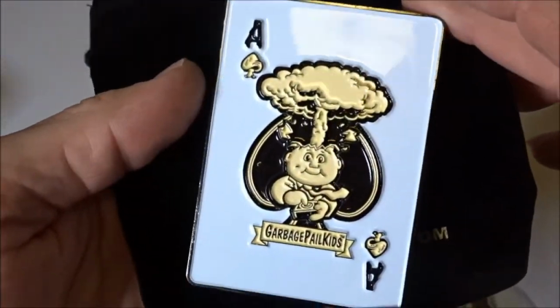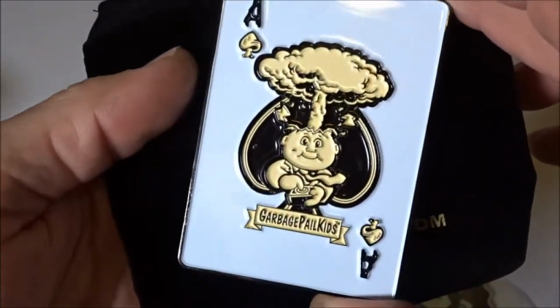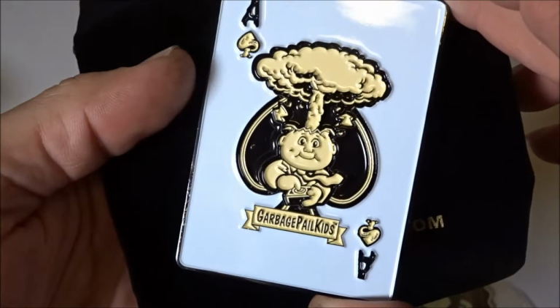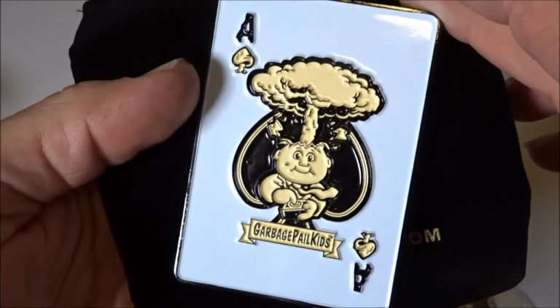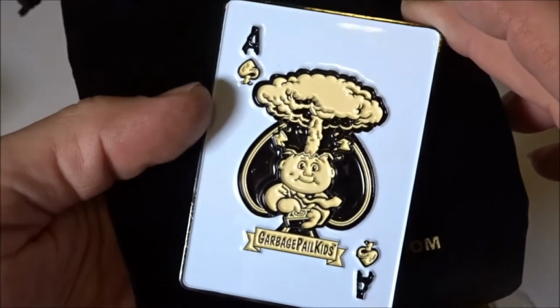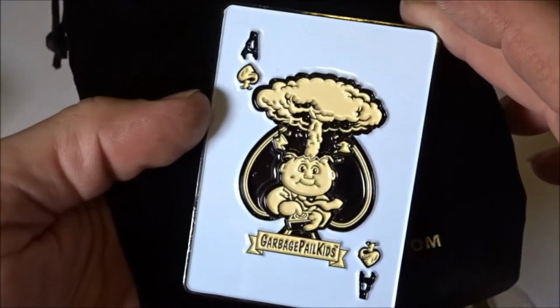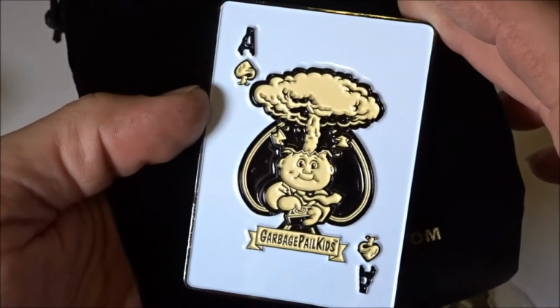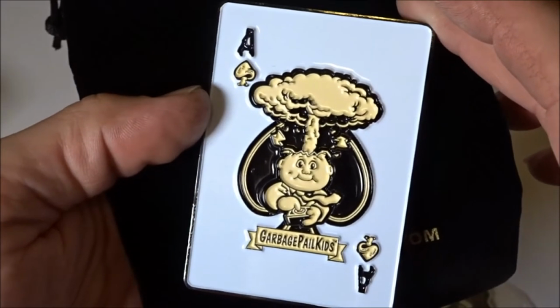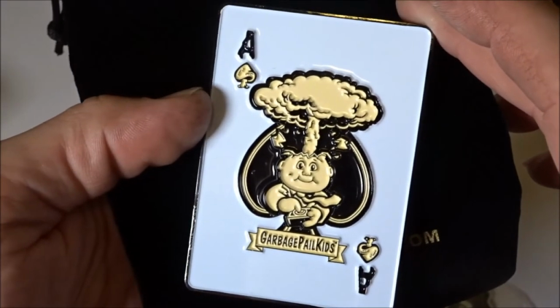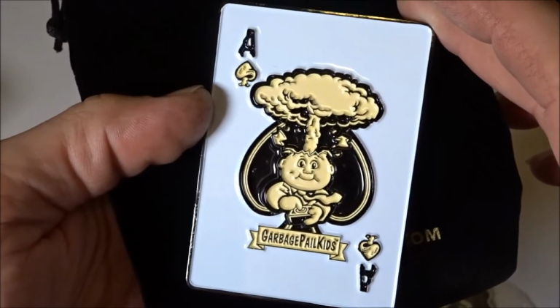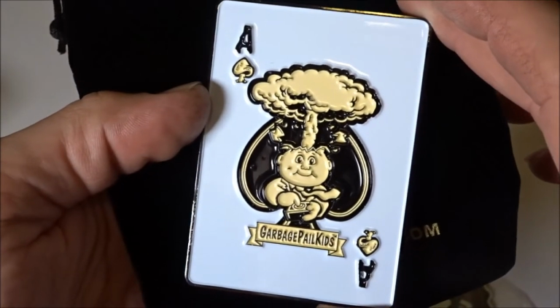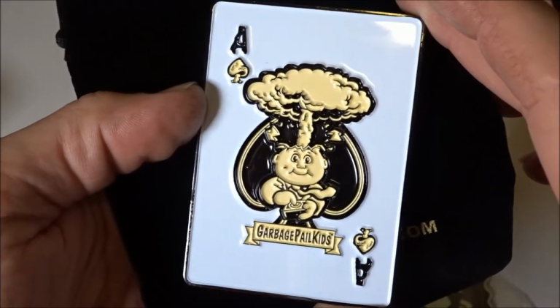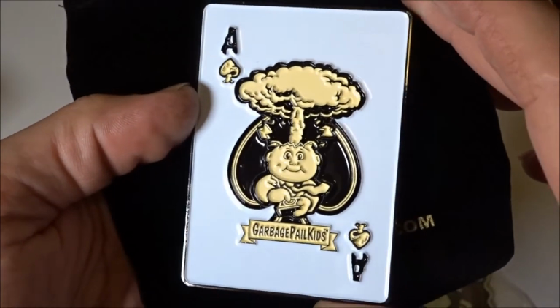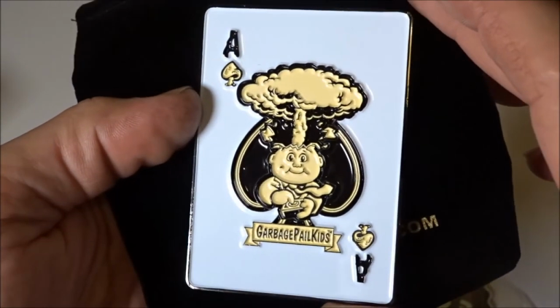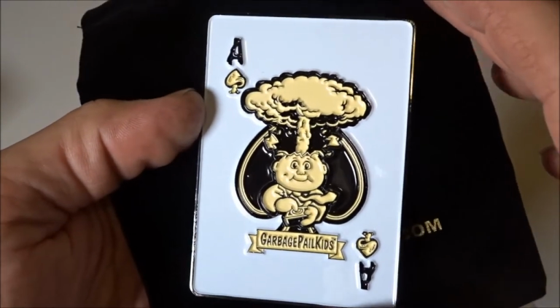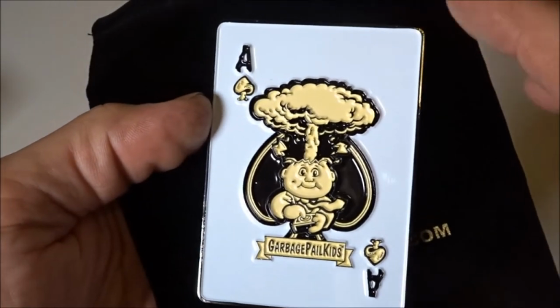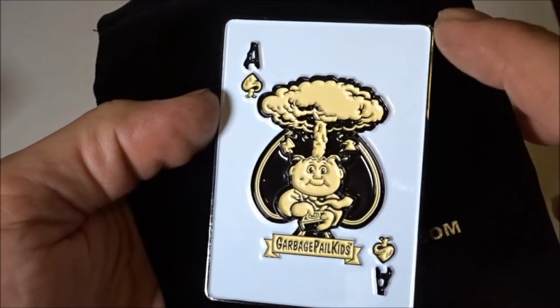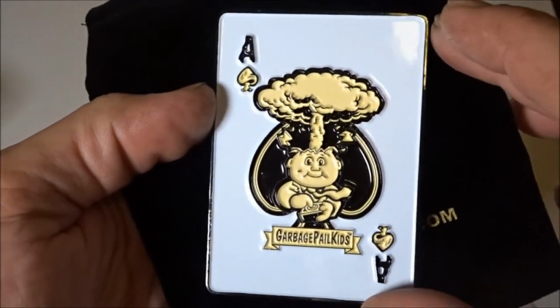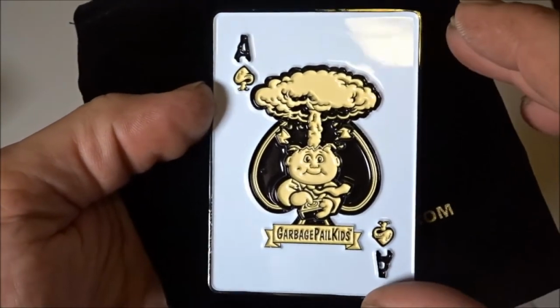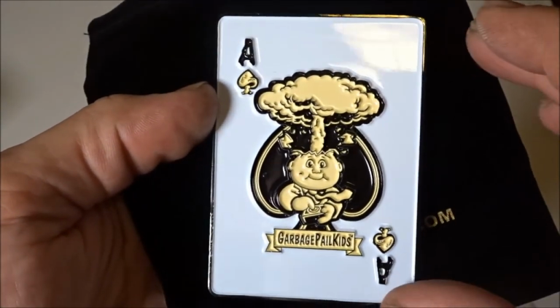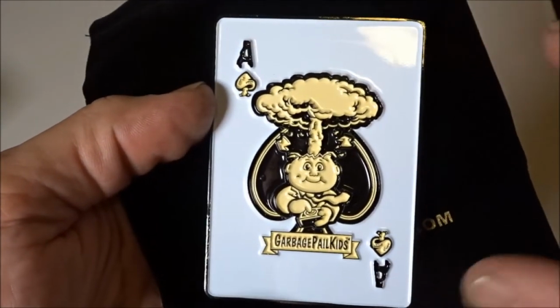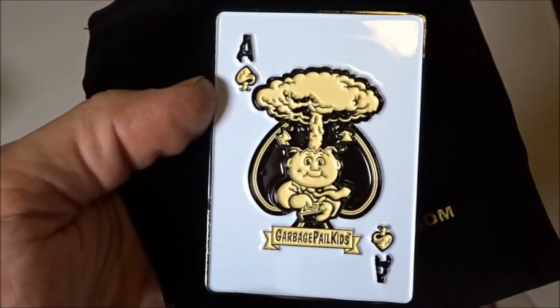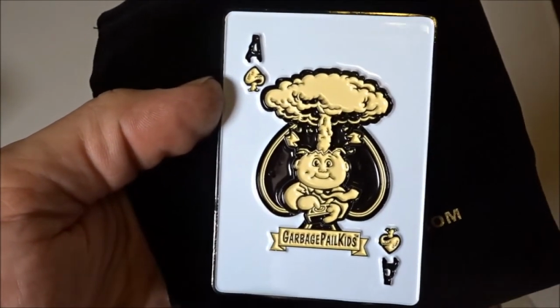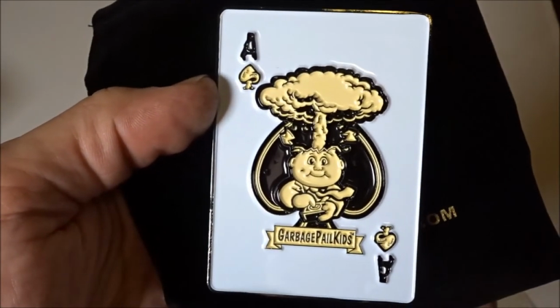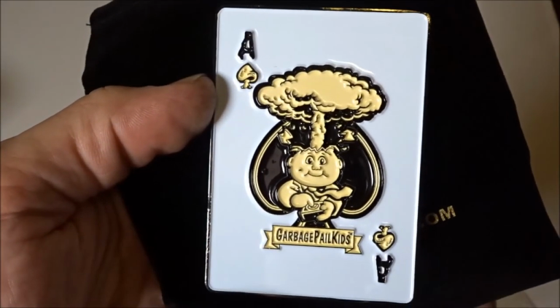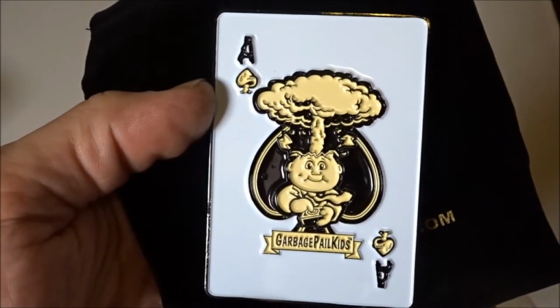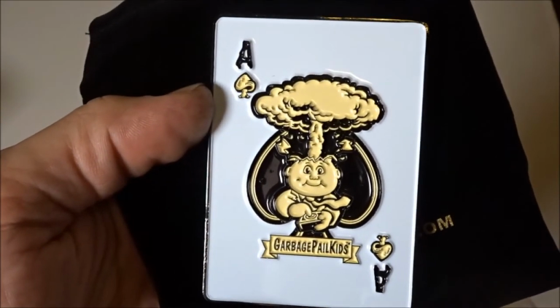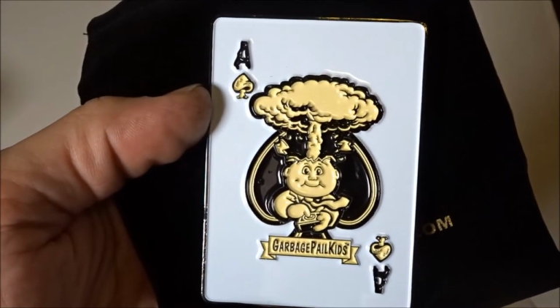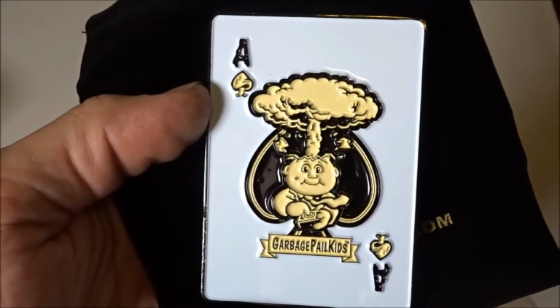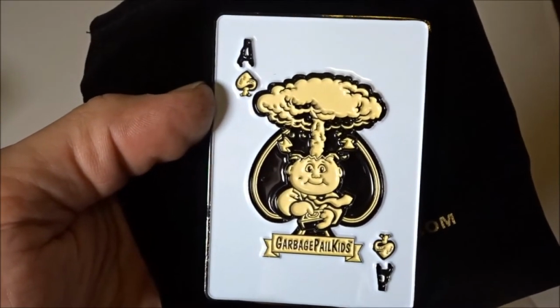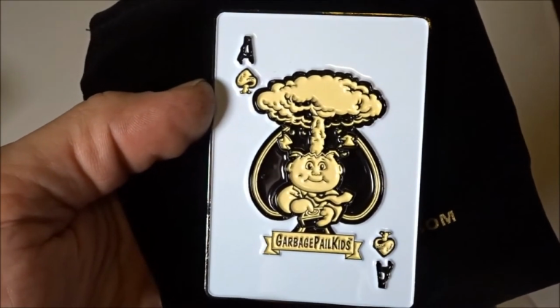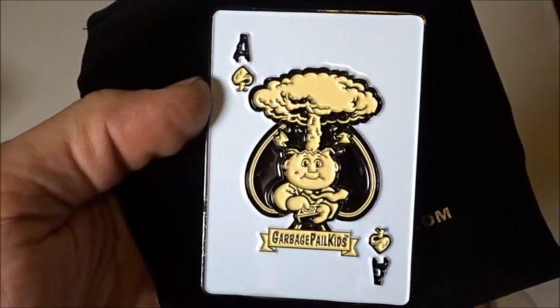Atom Bomb Coin. Thank you for watching. More videos to come. Thank you.